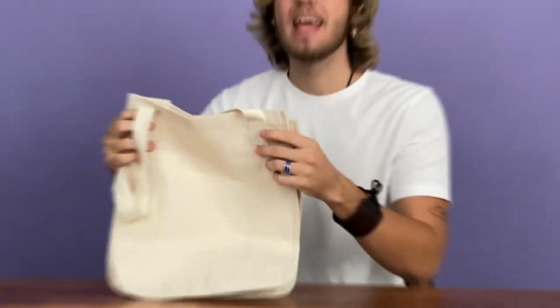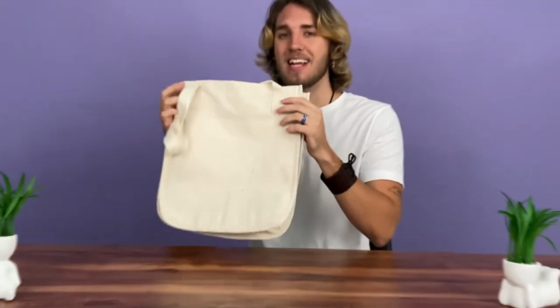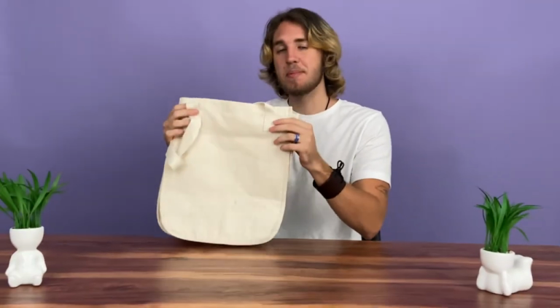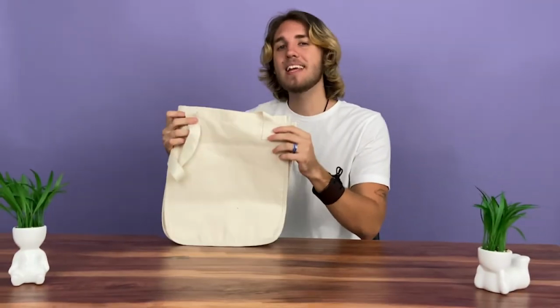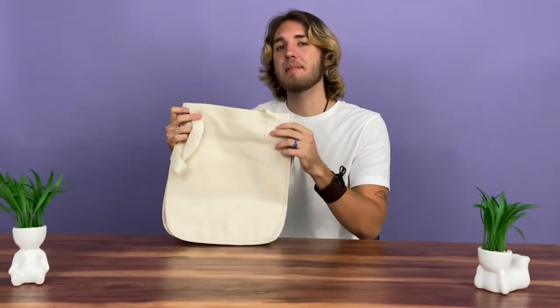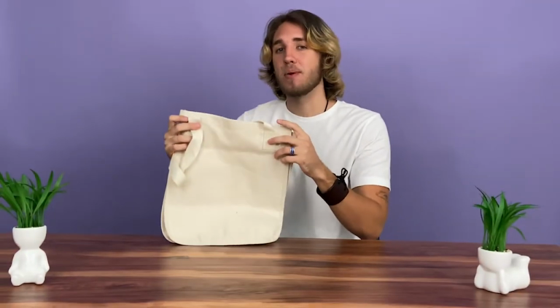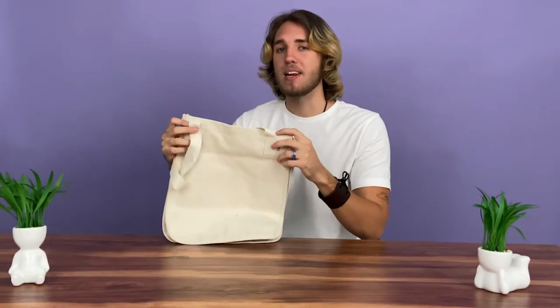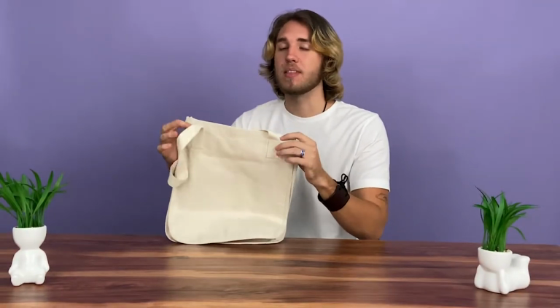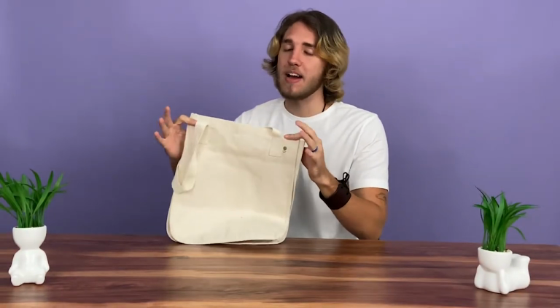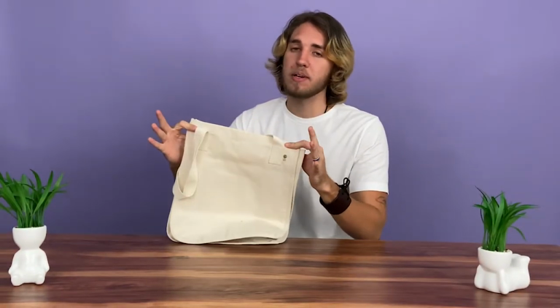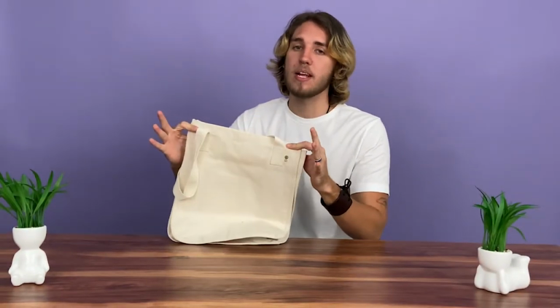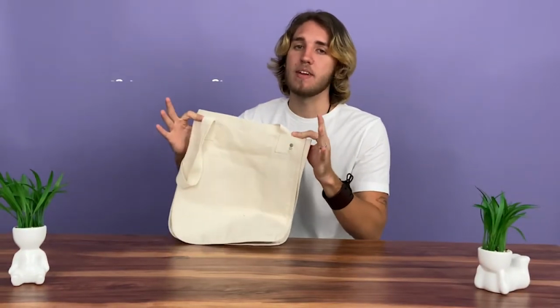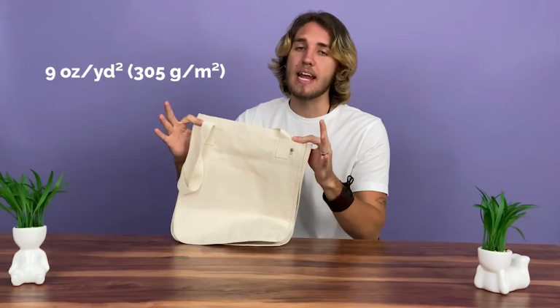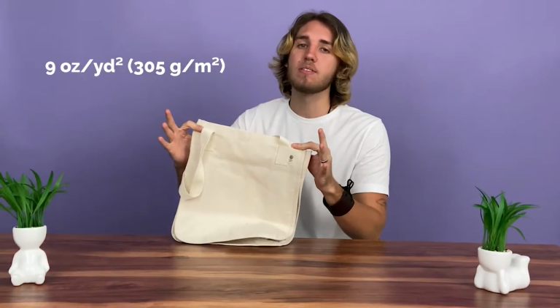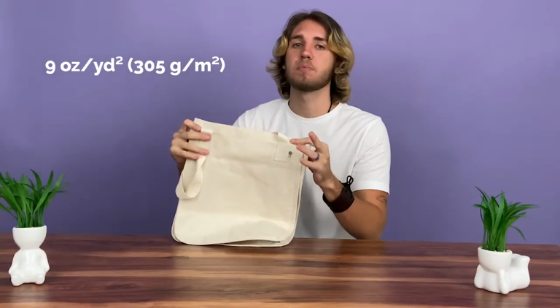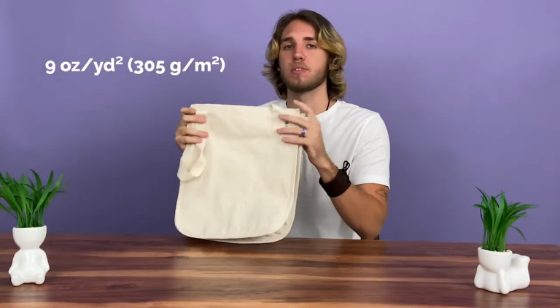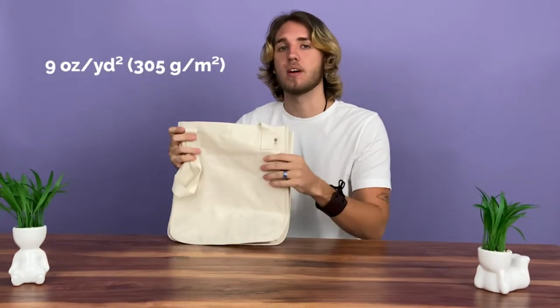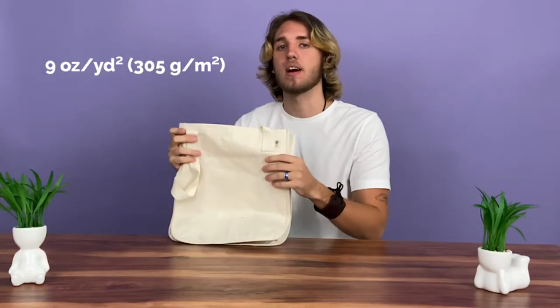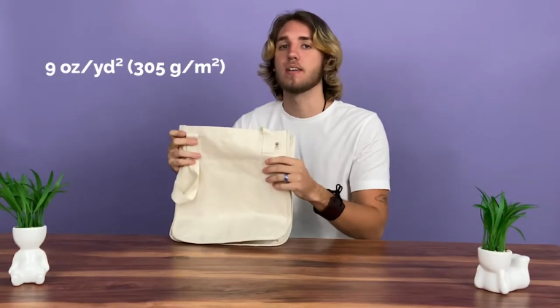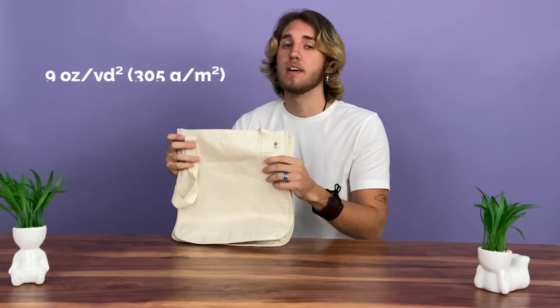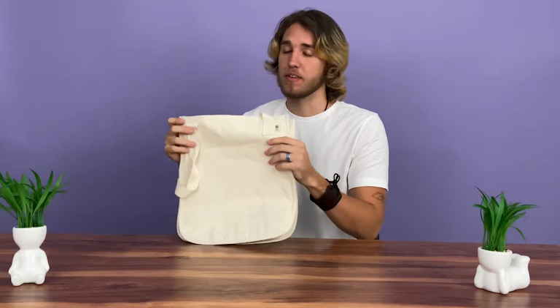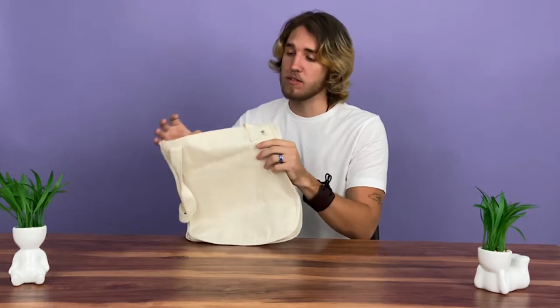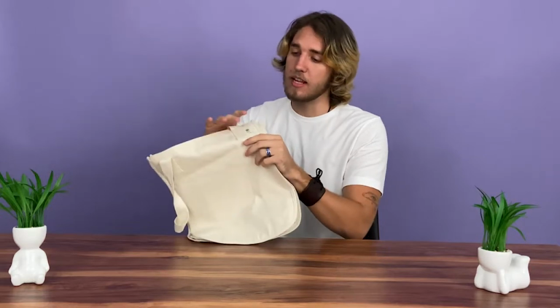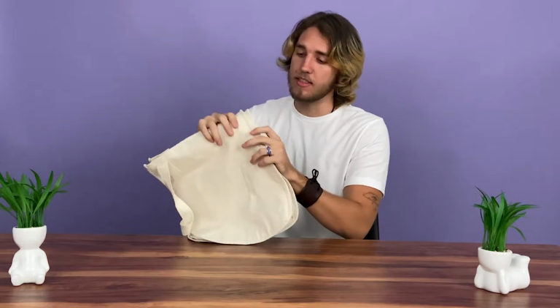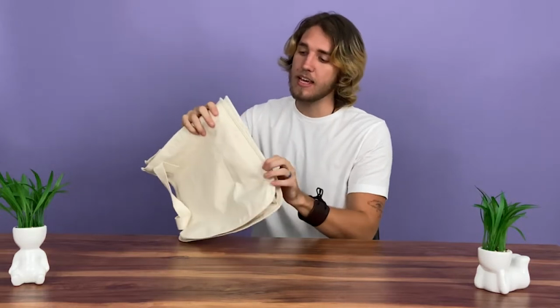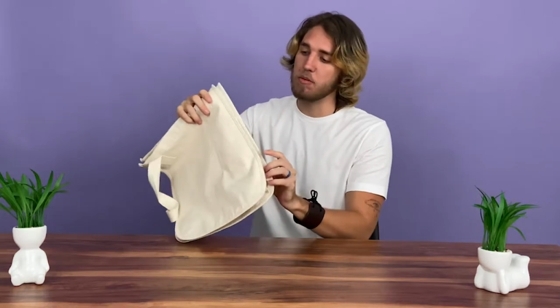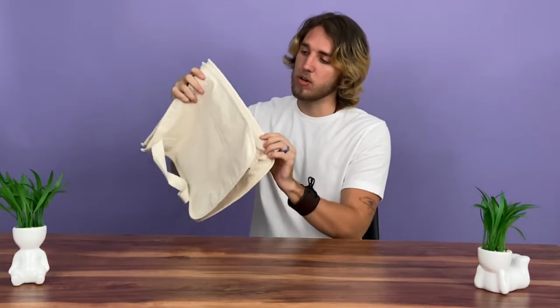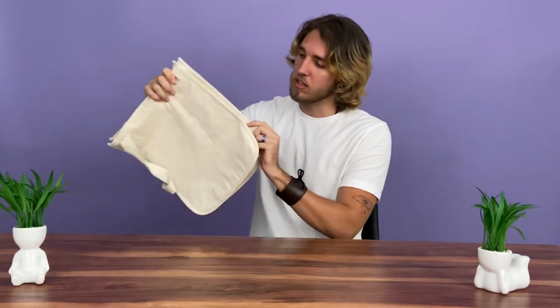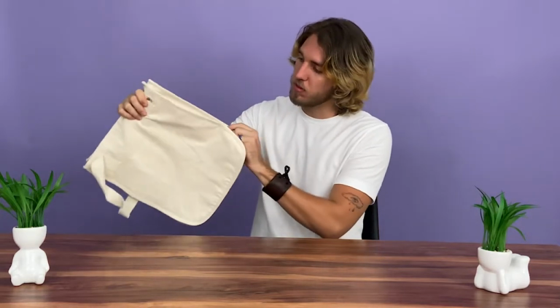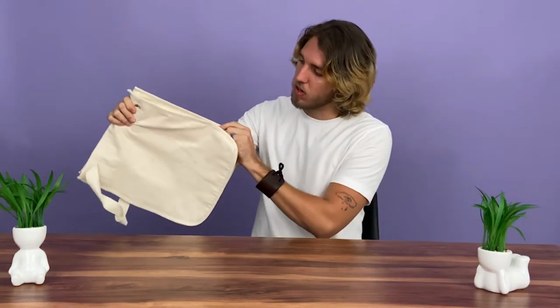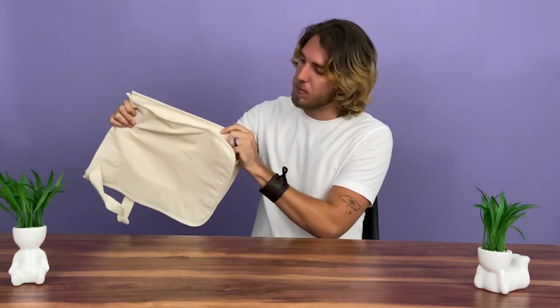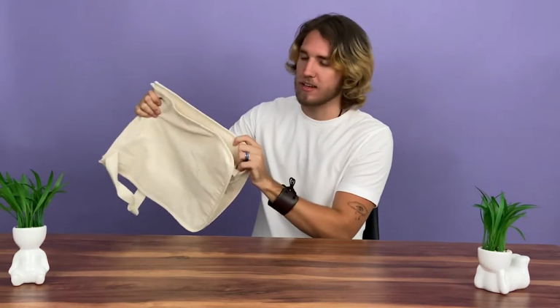It's mid-to-heavy weight with a fabric weight of 9 ounces per square yard, for those that like thick and more durable tote bags.